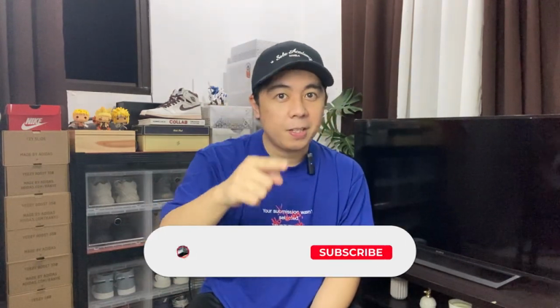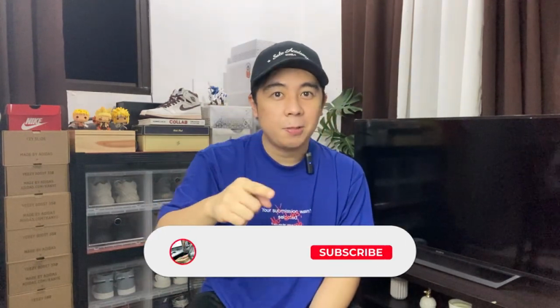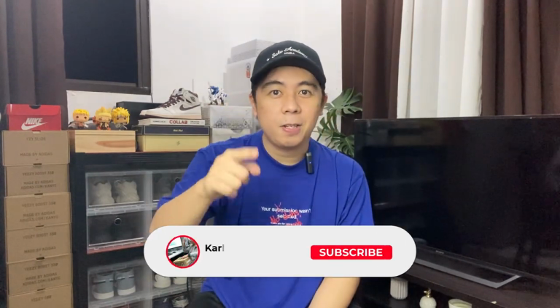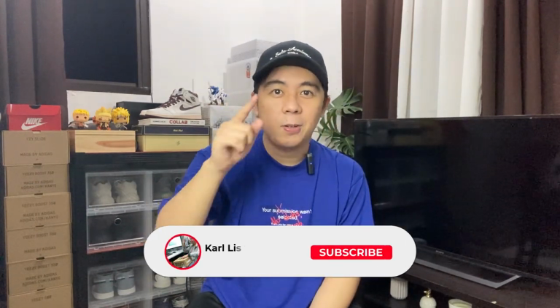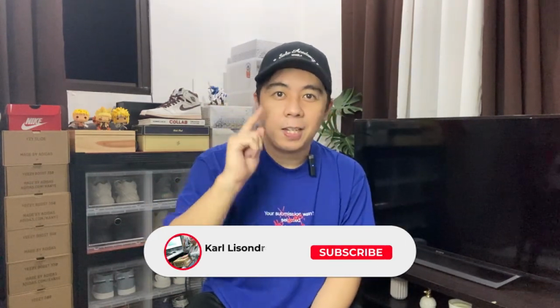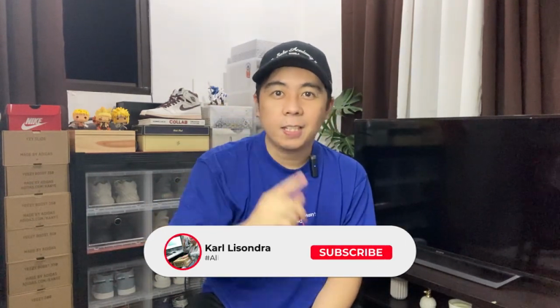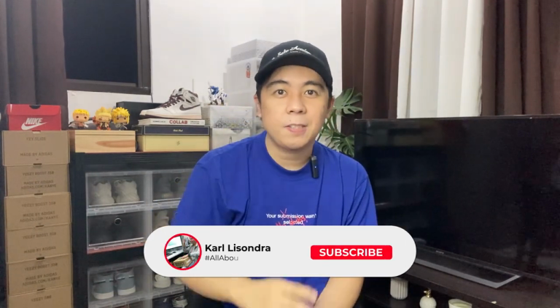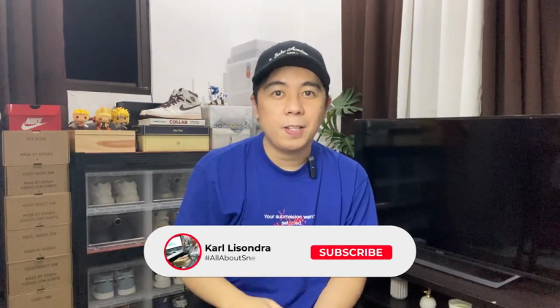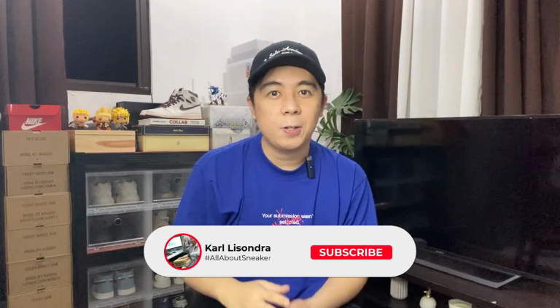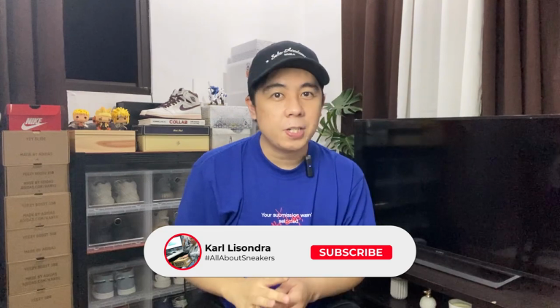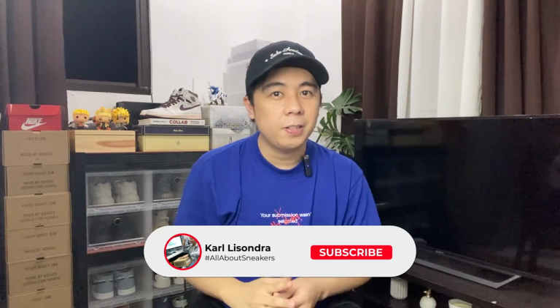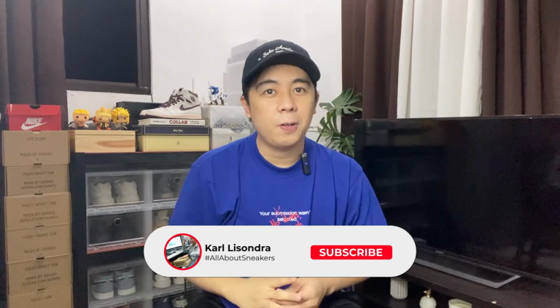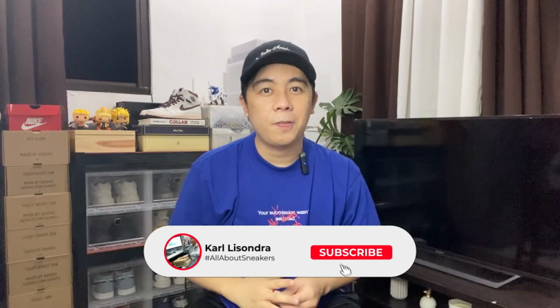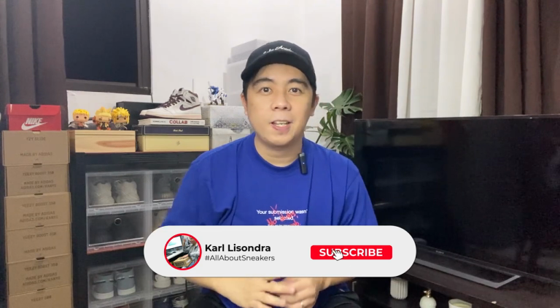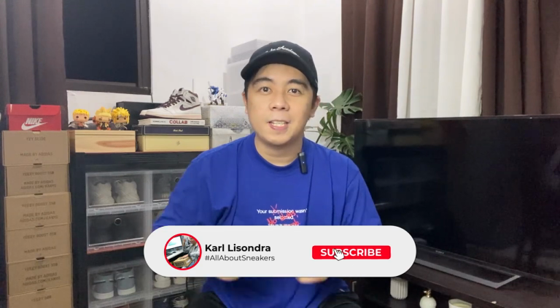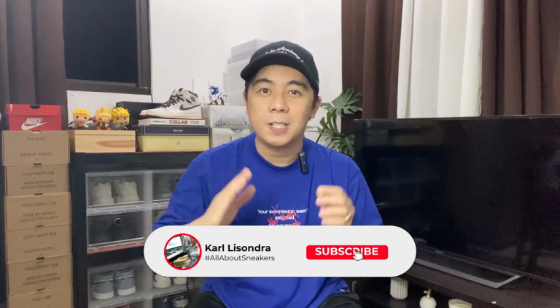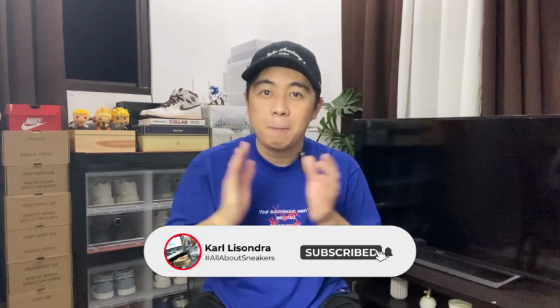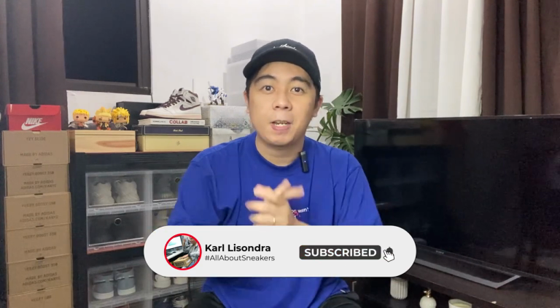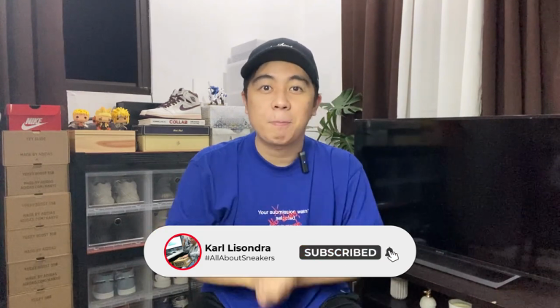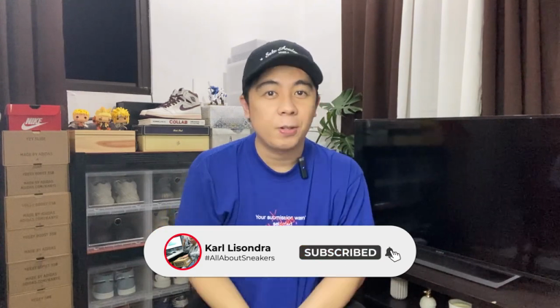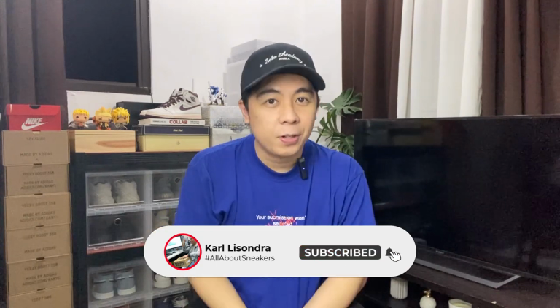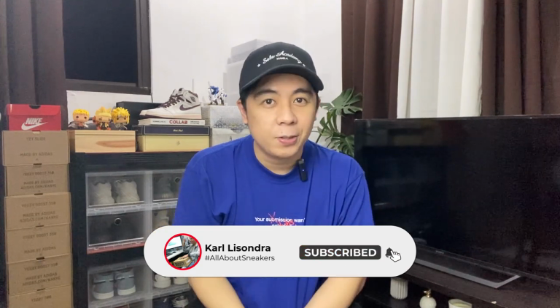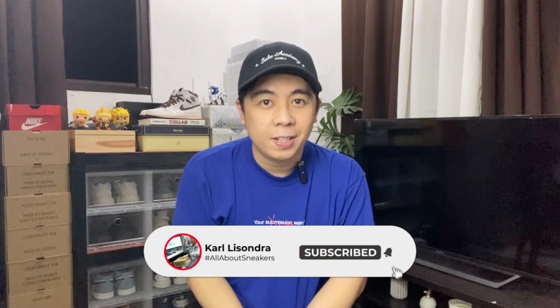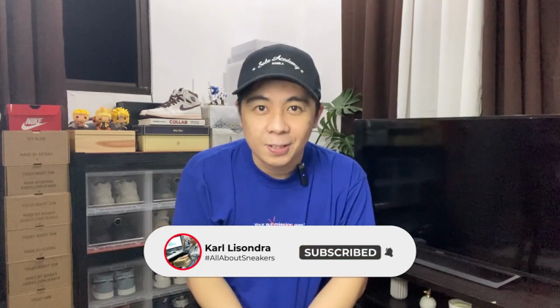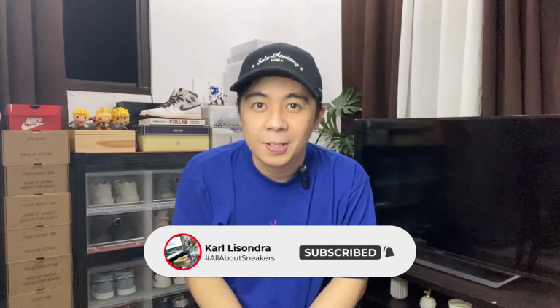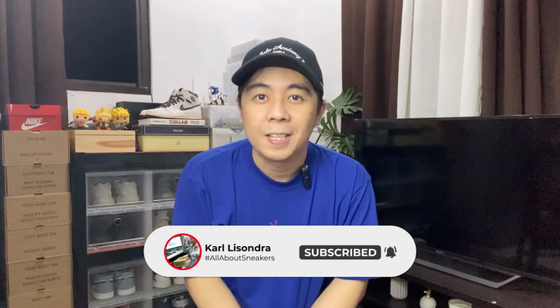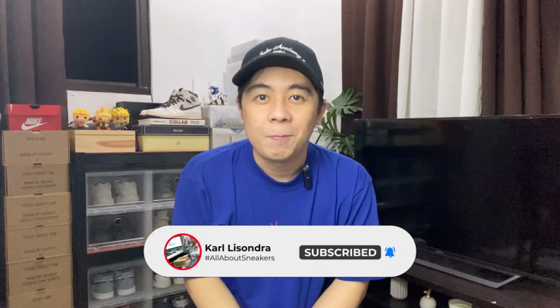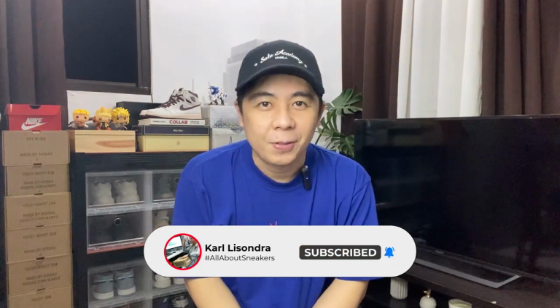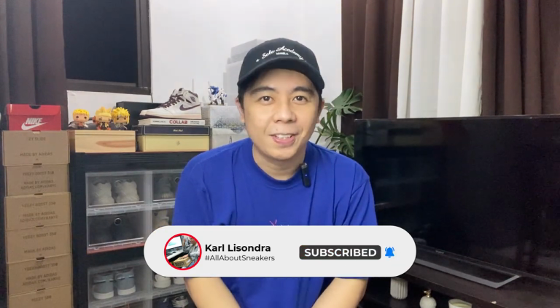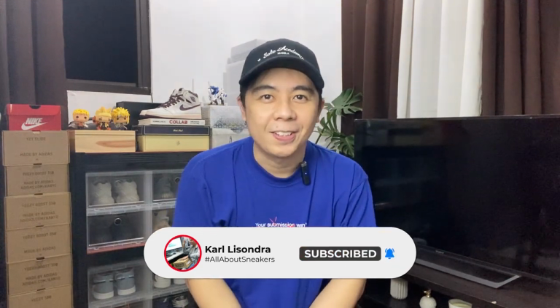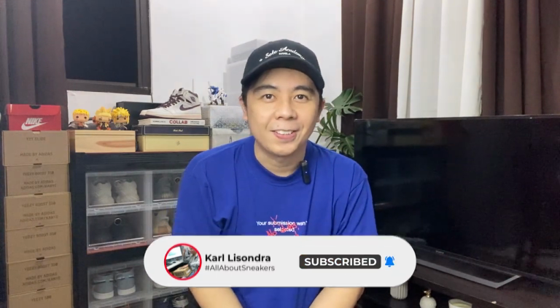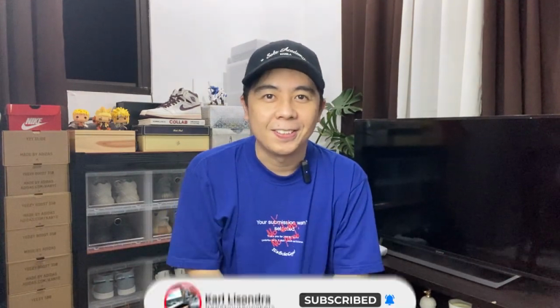Comment down below, like this video, share it to your friends, and of course watch this video until the end.